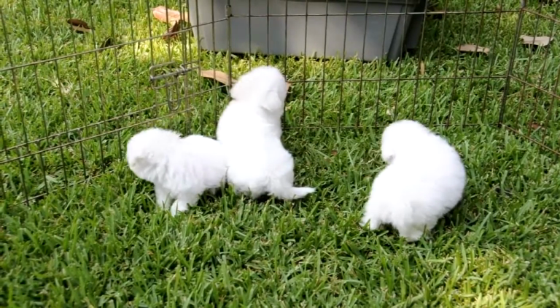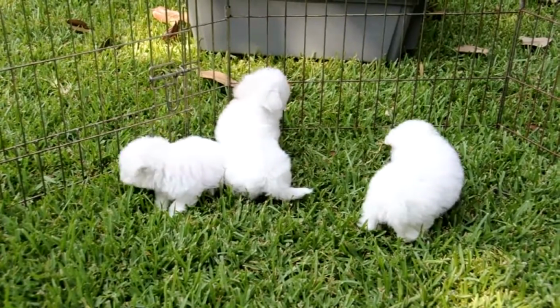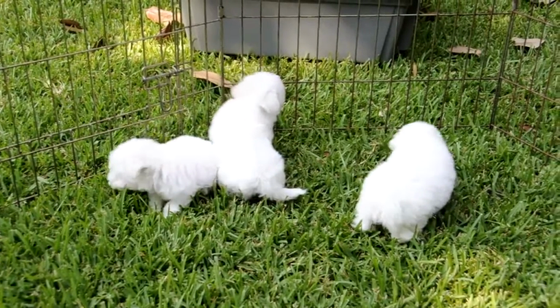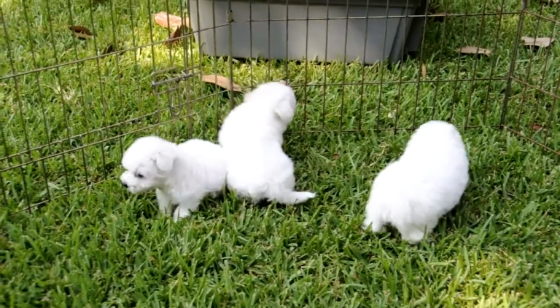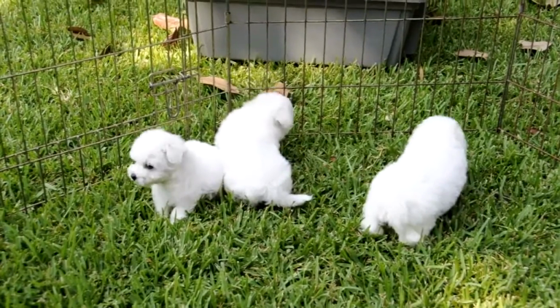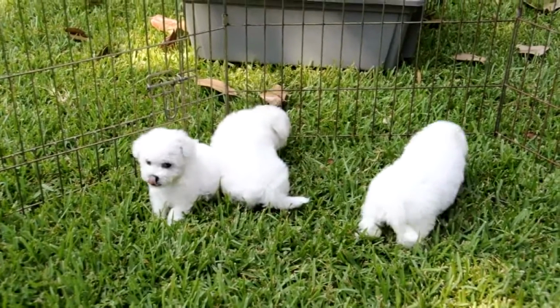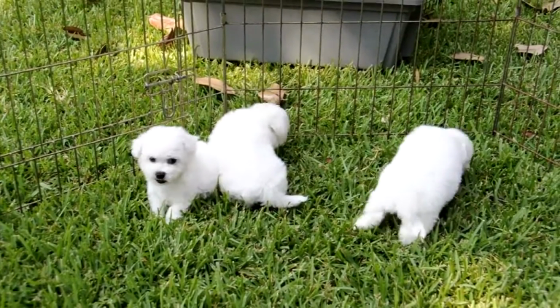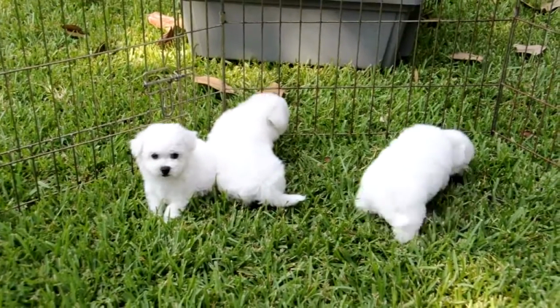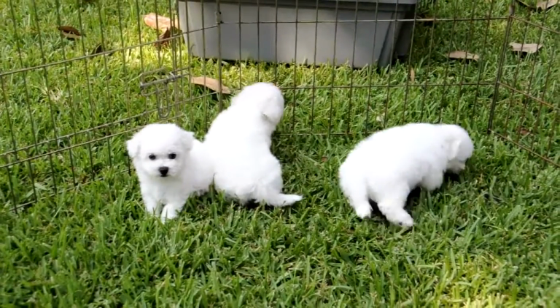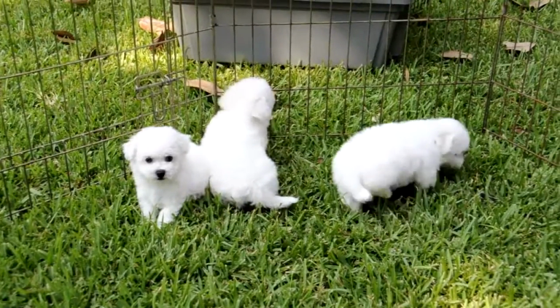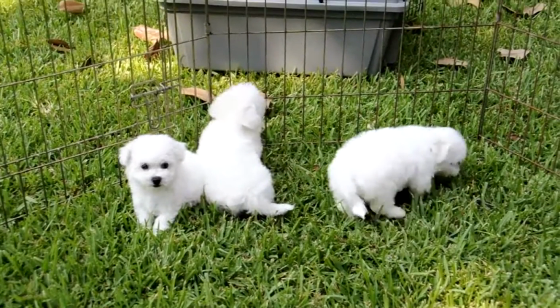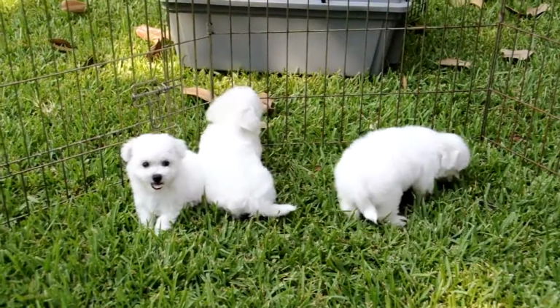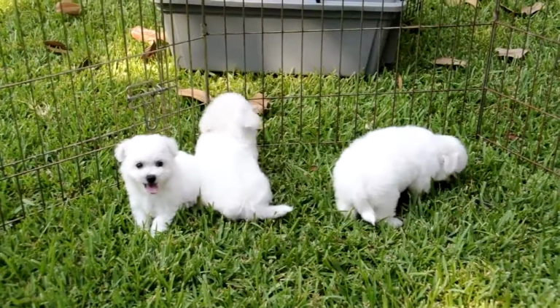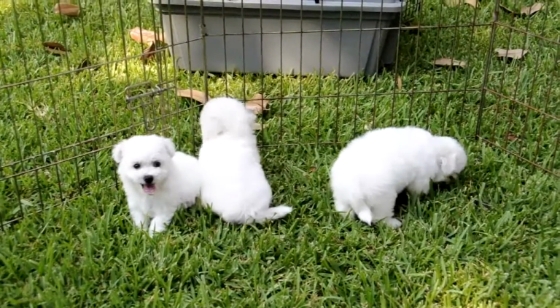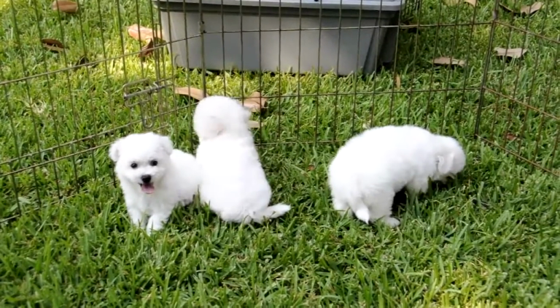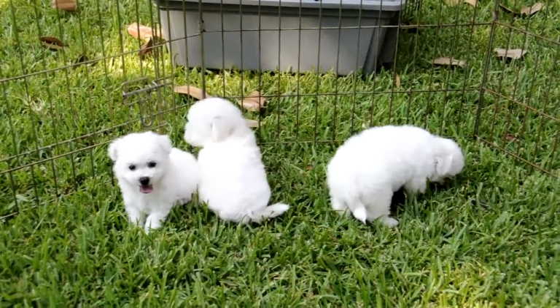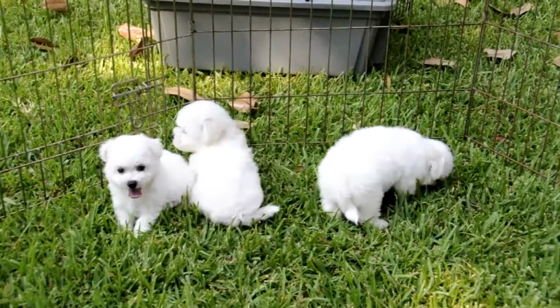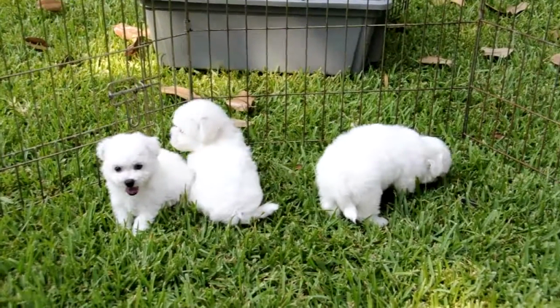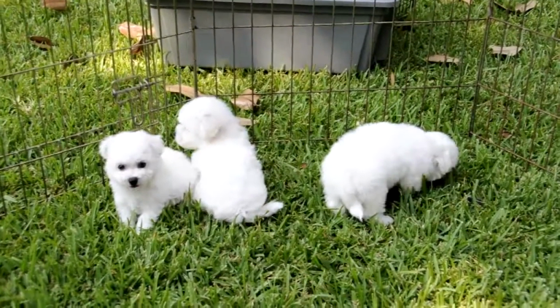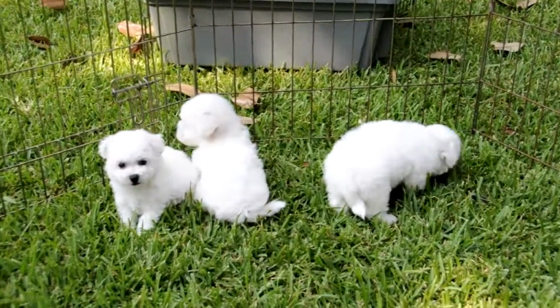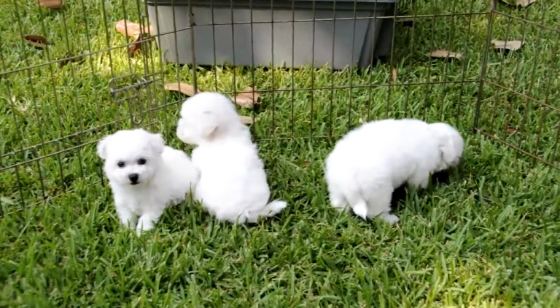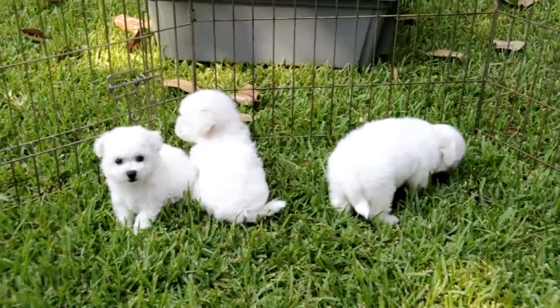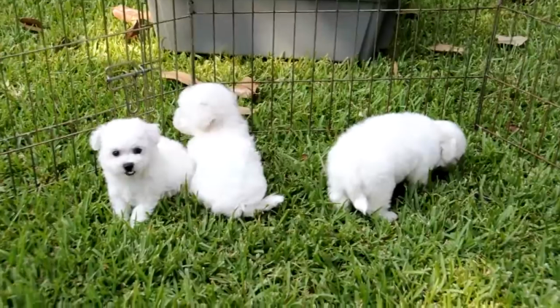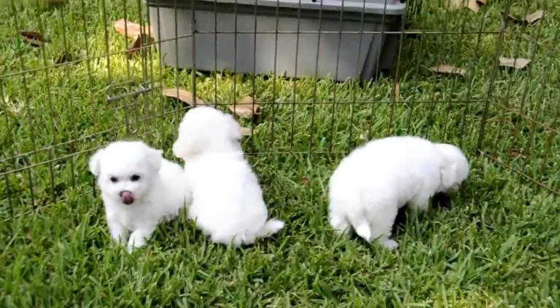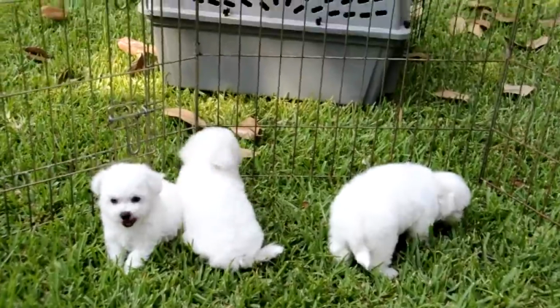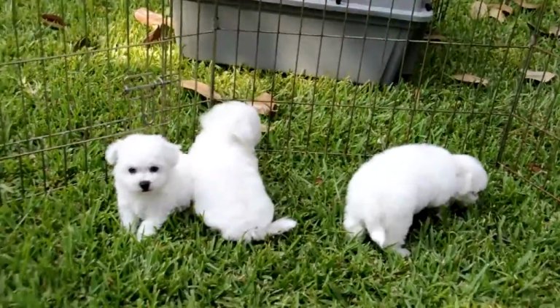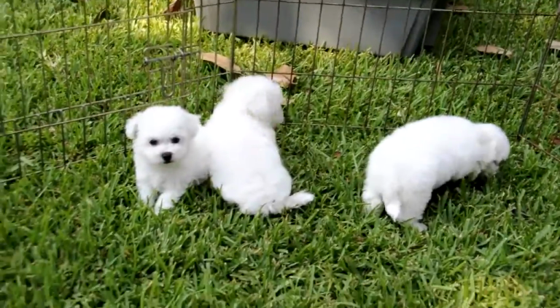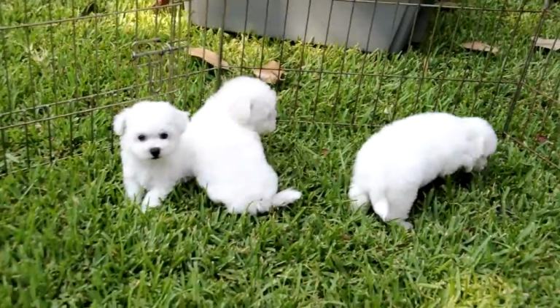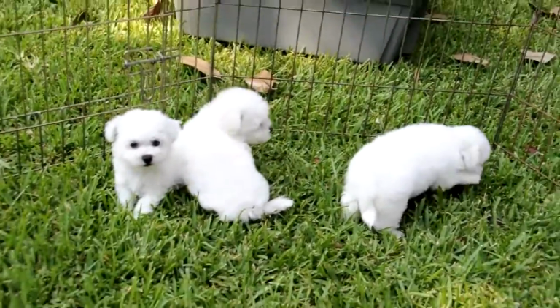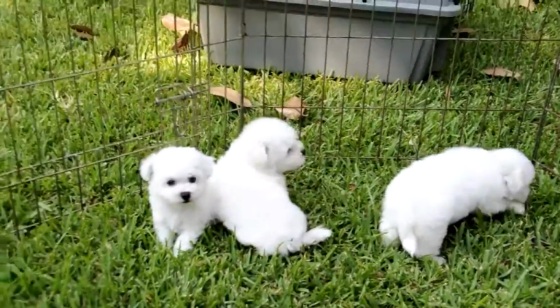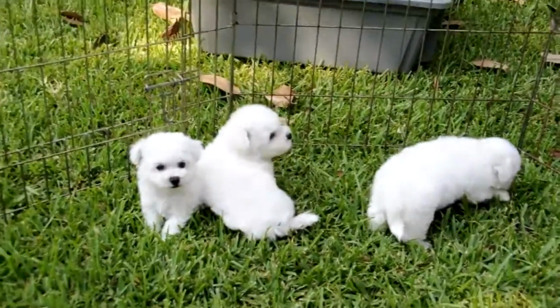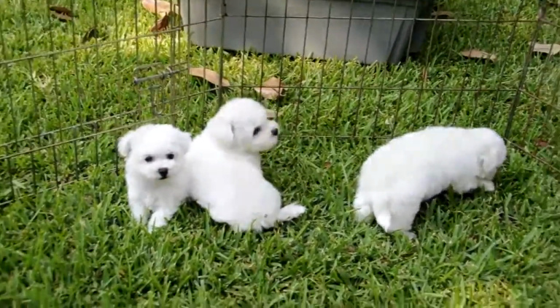They're seven weeks old today. Their mother's name is Opal. They're out of our champion Jake.